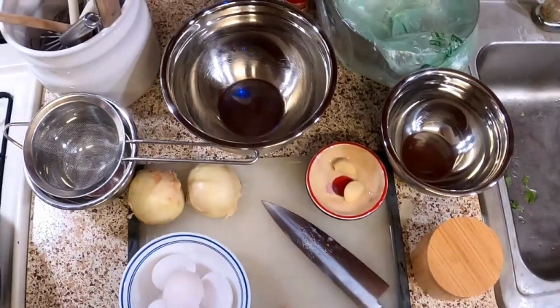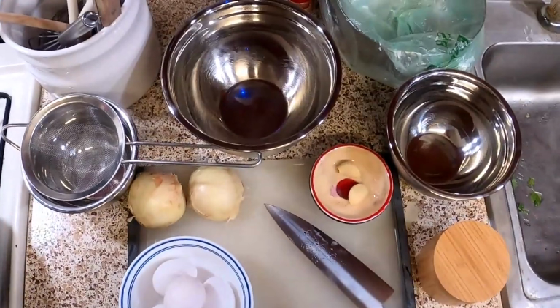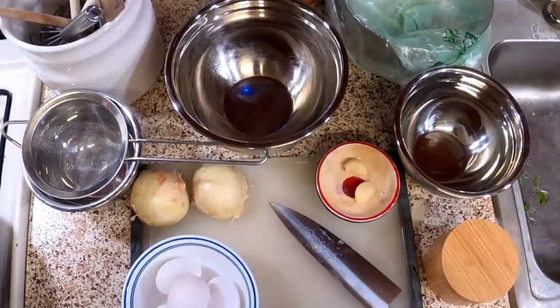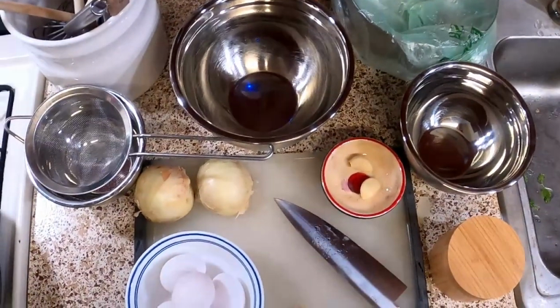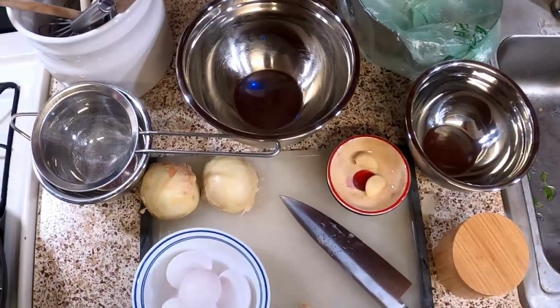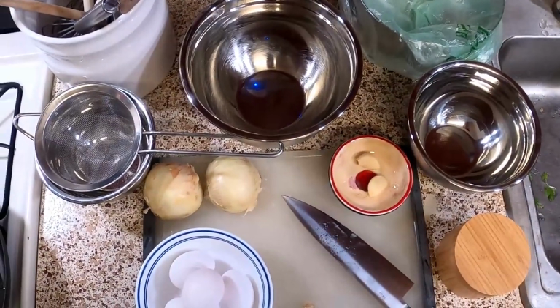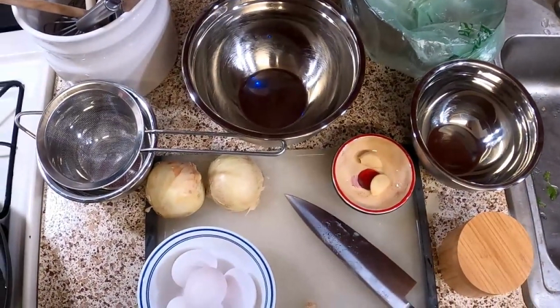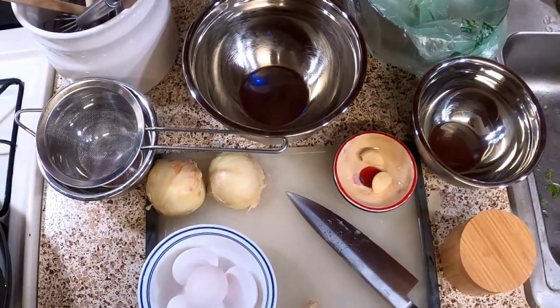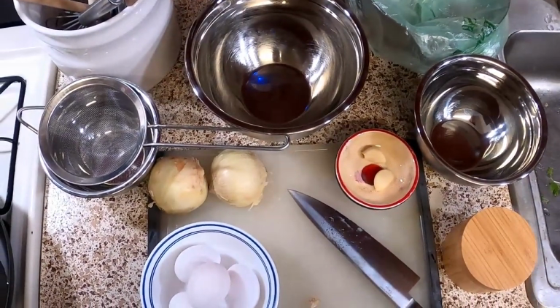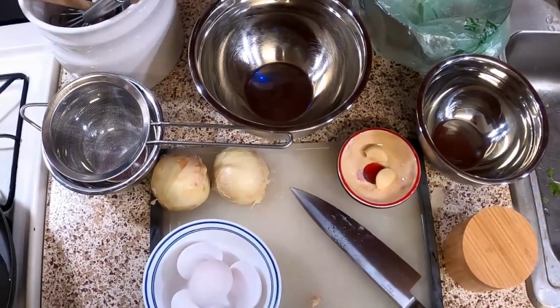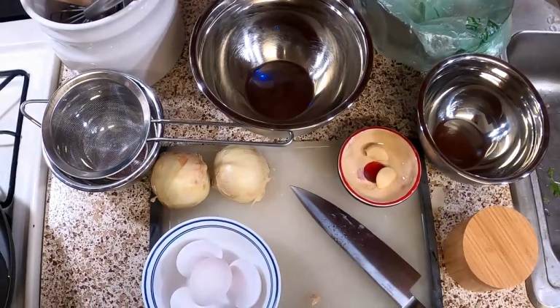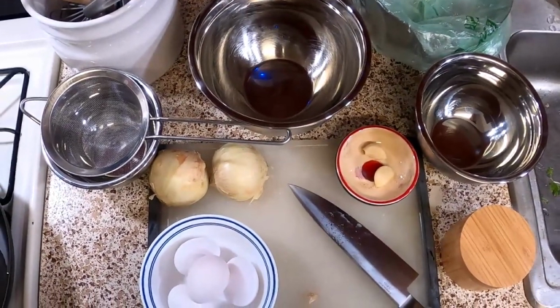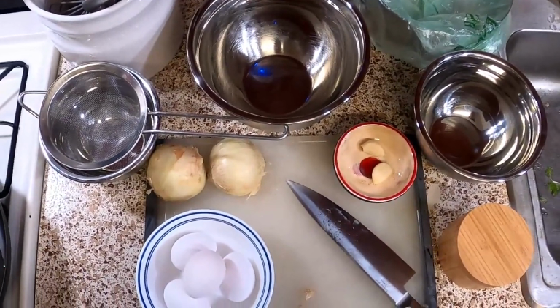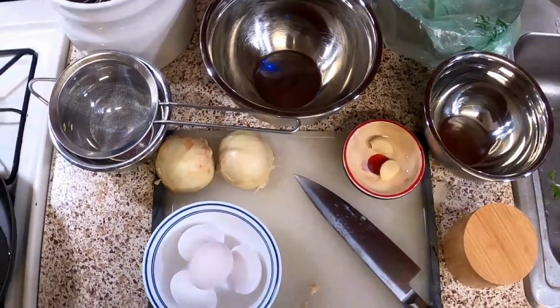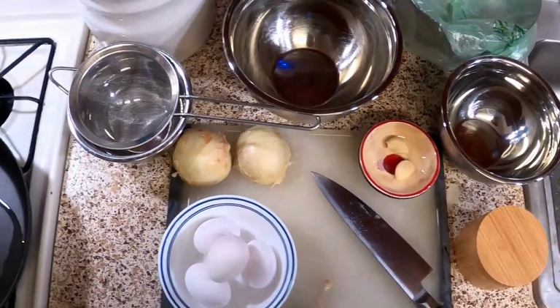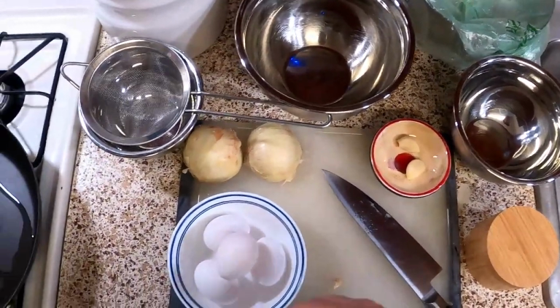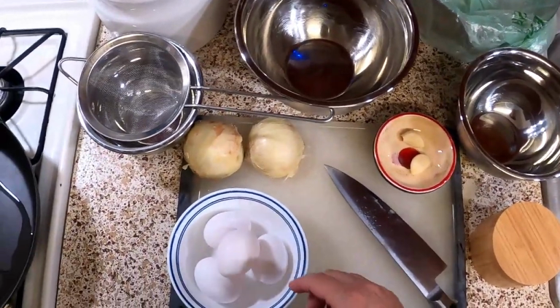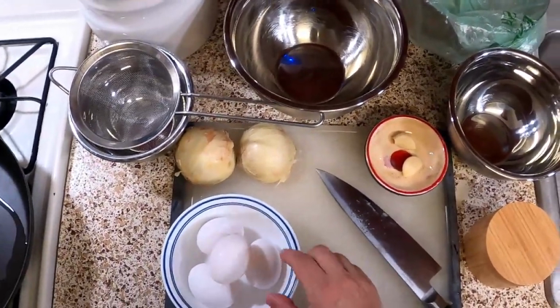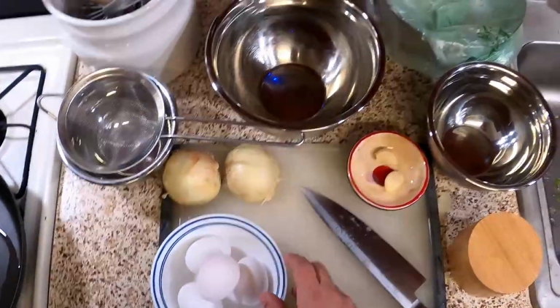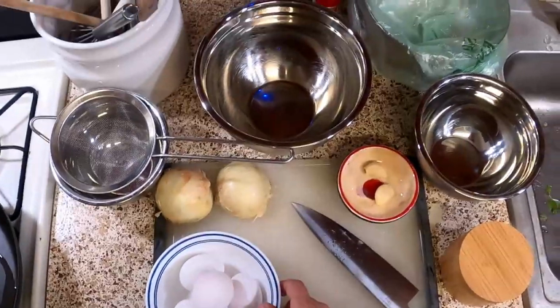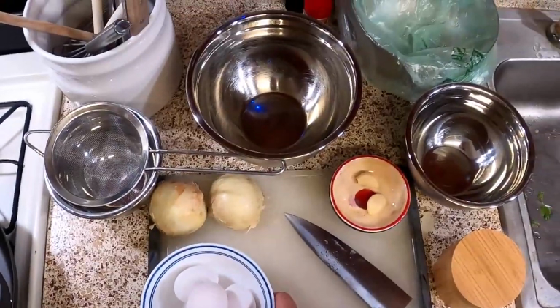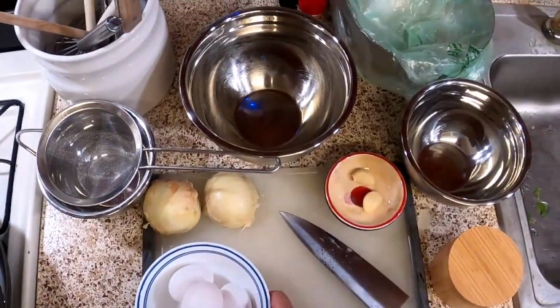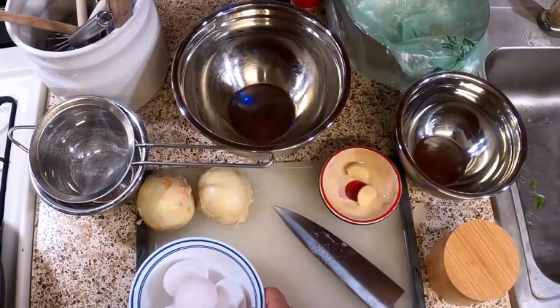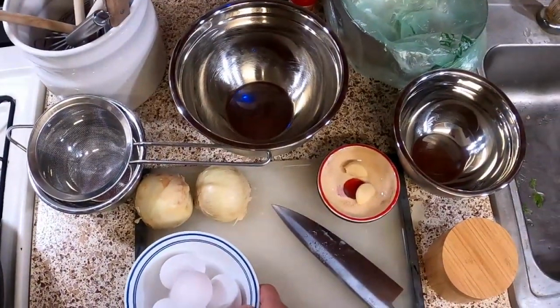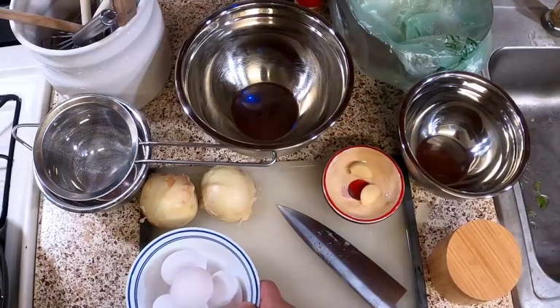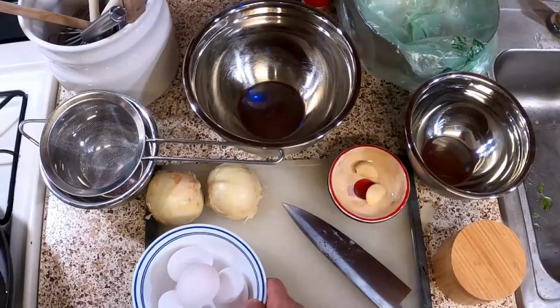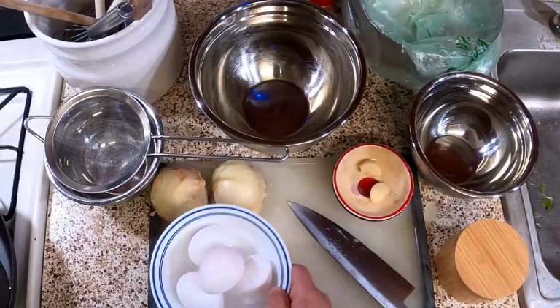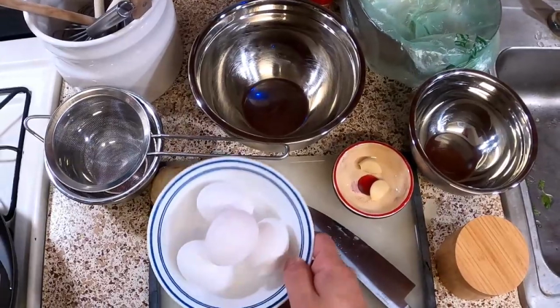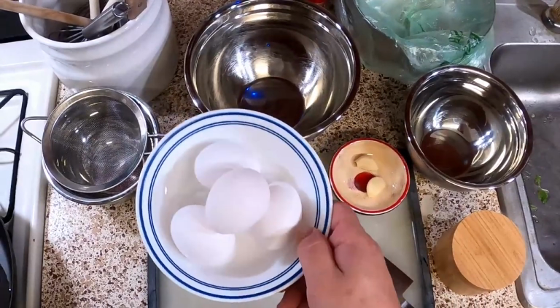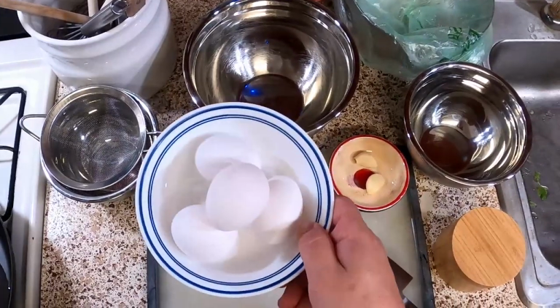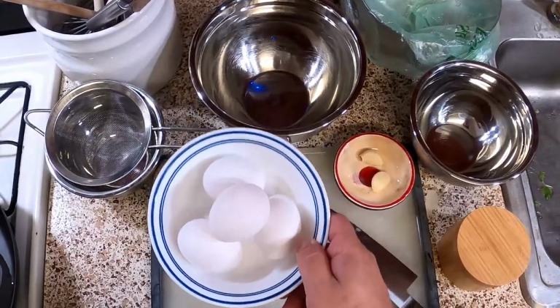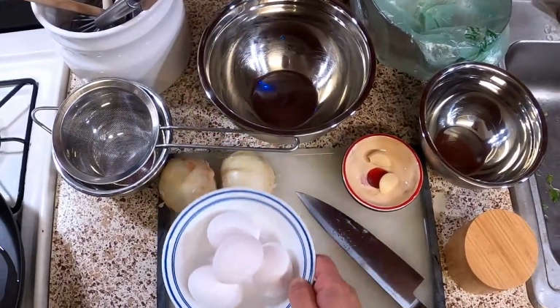My name is Mark. Welcome to the Totally Honest Cooking Show. We're gonna do Migas Tacos today, so we're starting with some eggs.